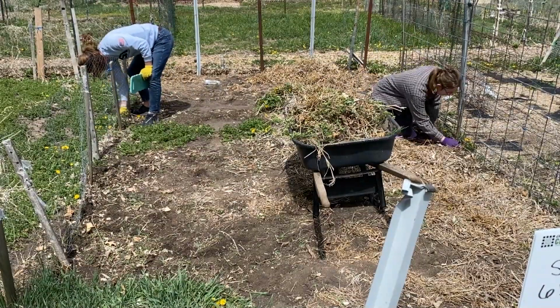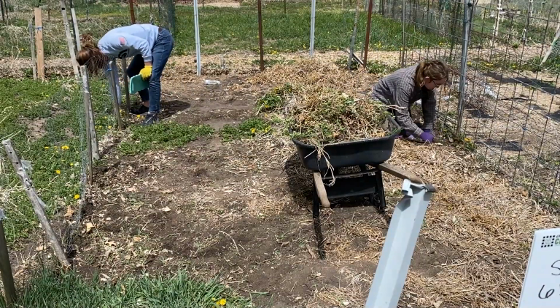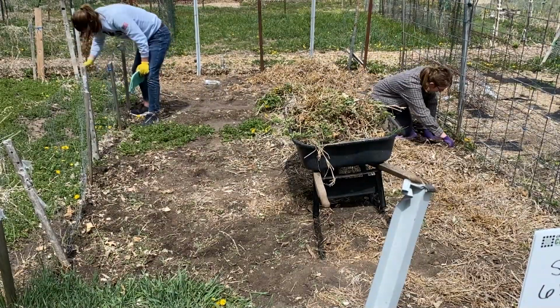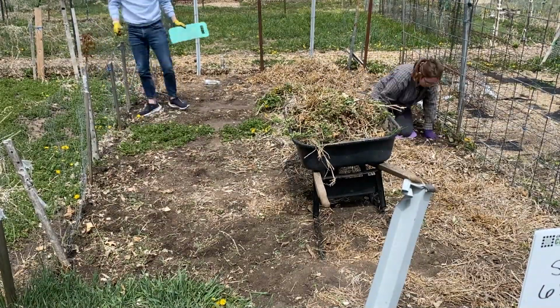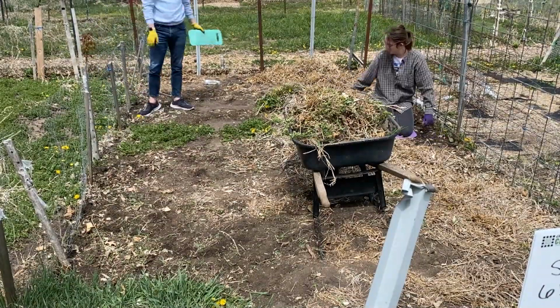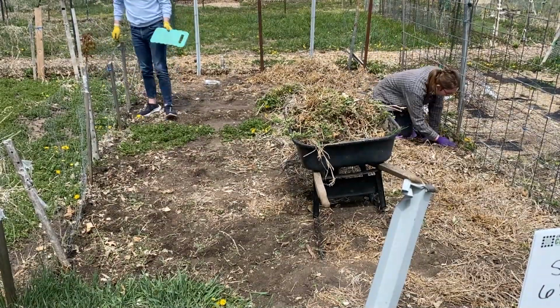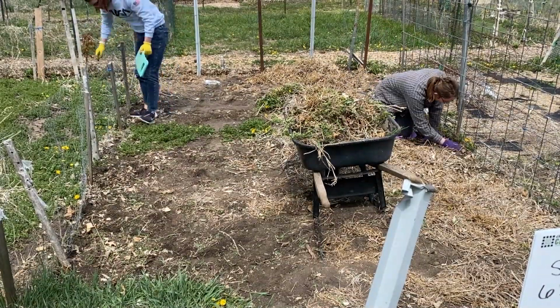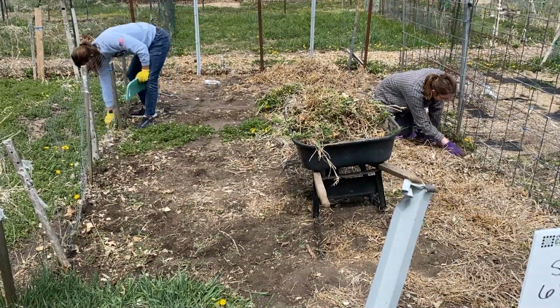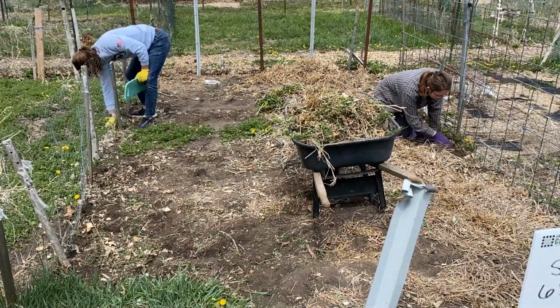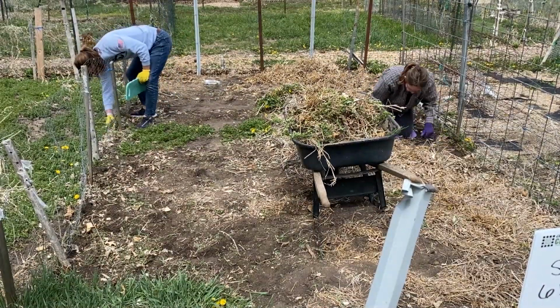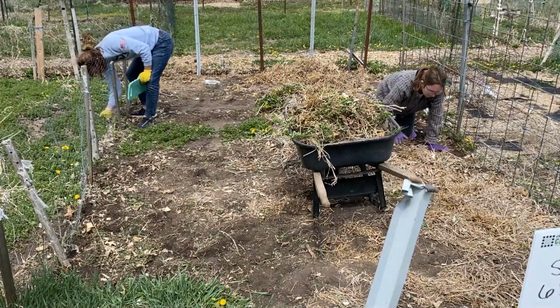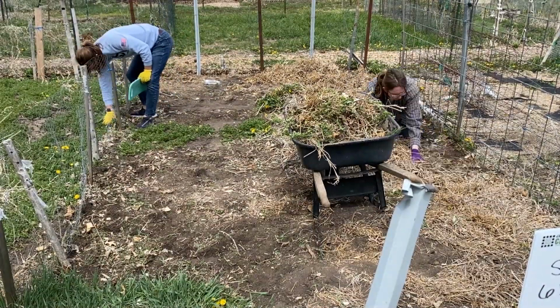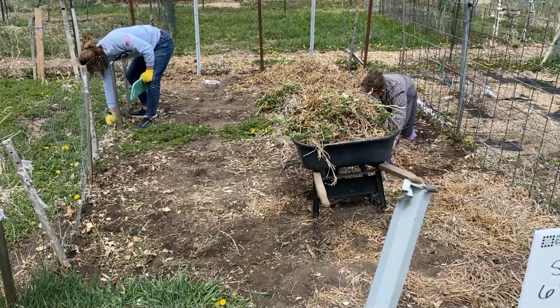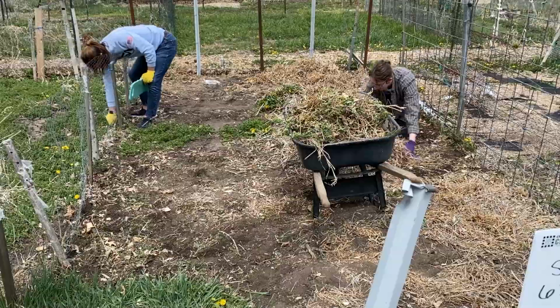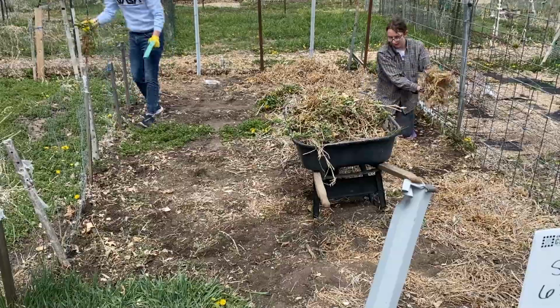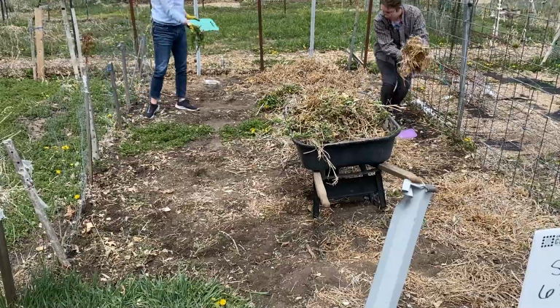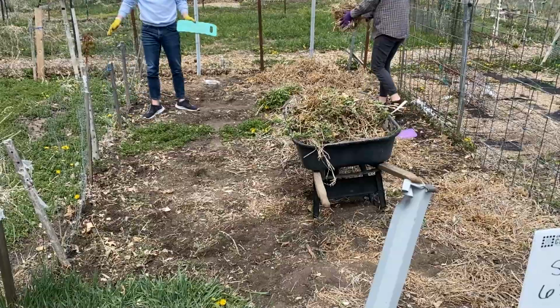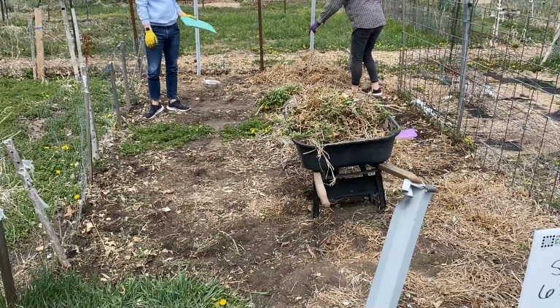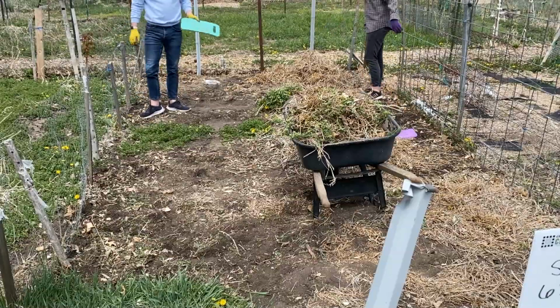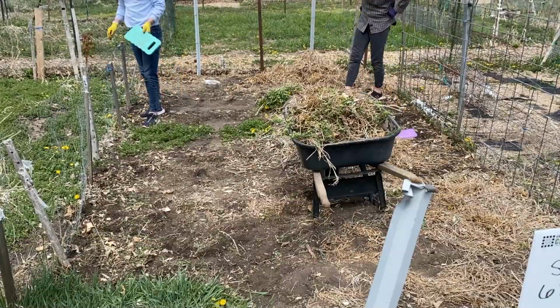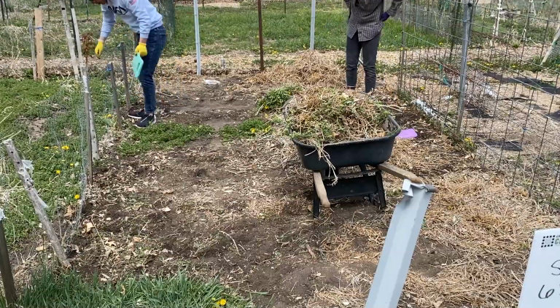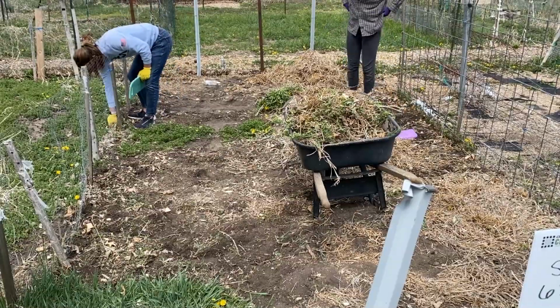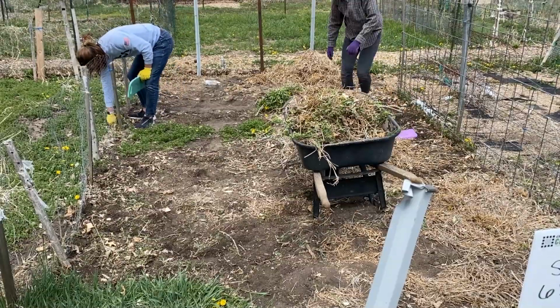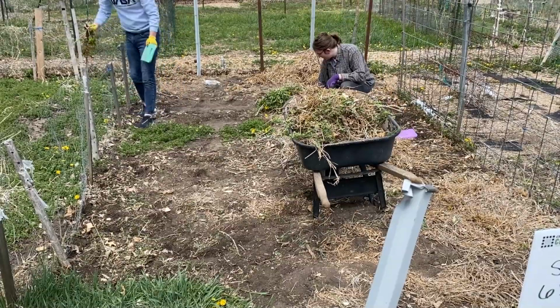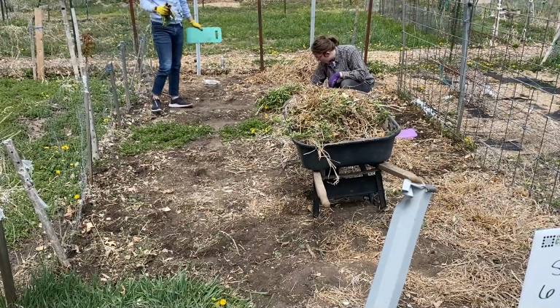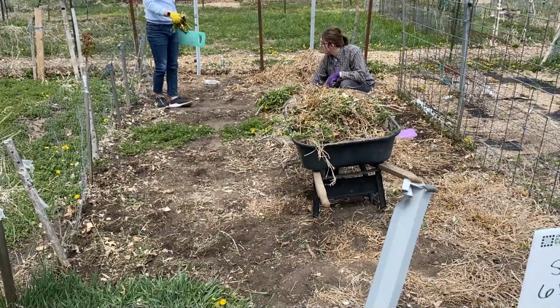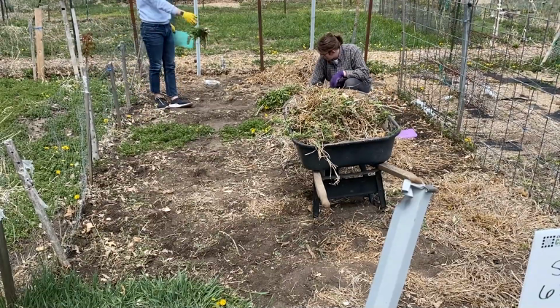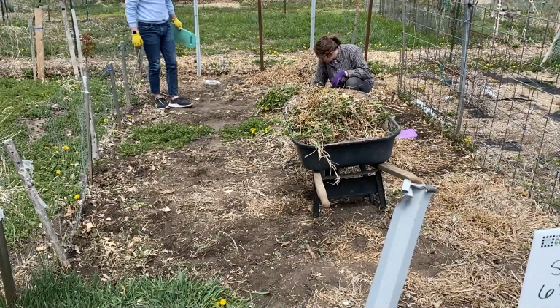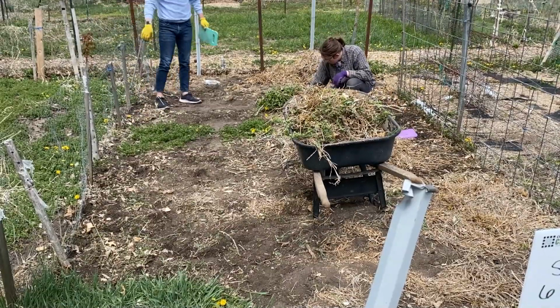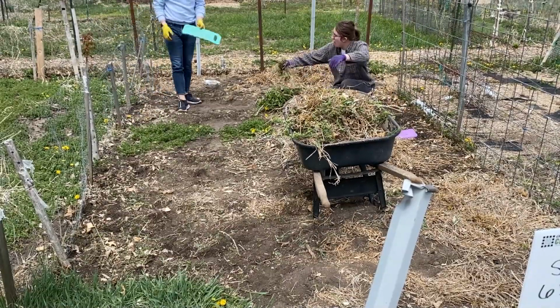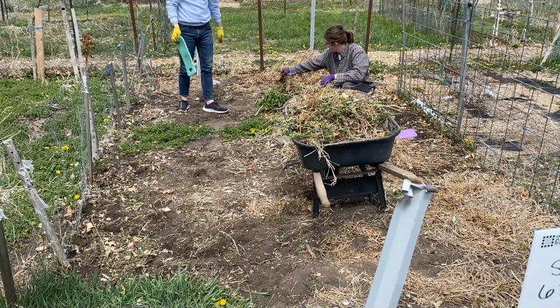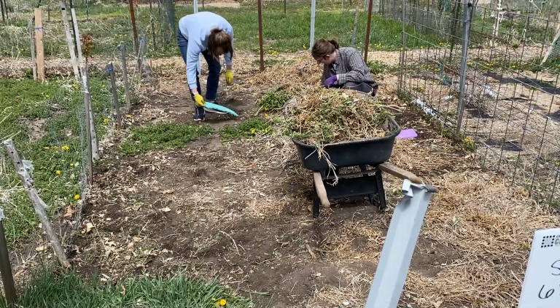Okay, let's get back to this montage for a little bit, and then we'll fast forward to the end of getting all of this weeded.